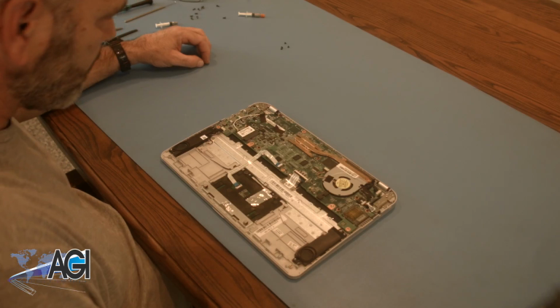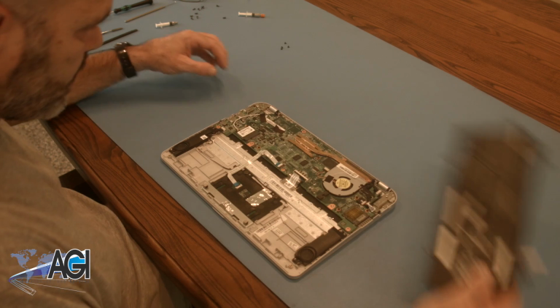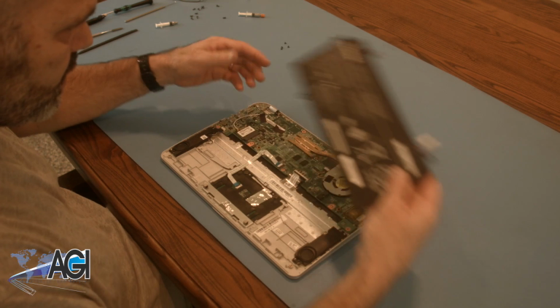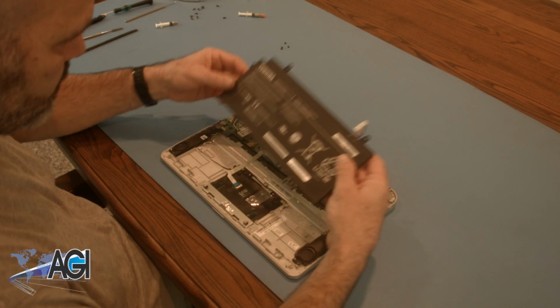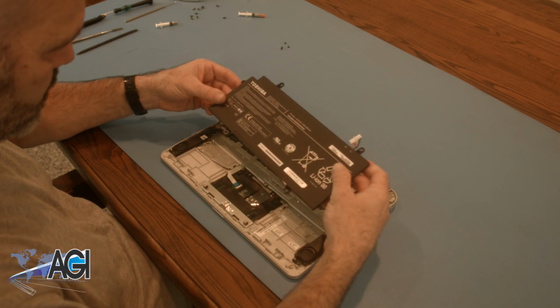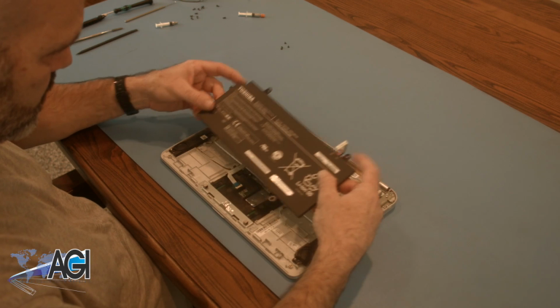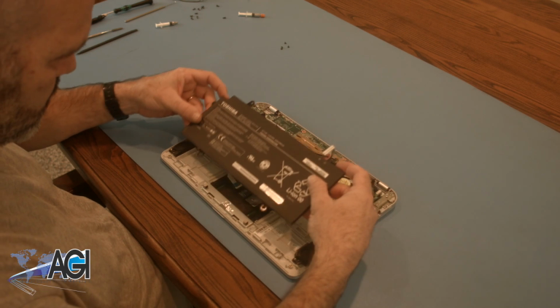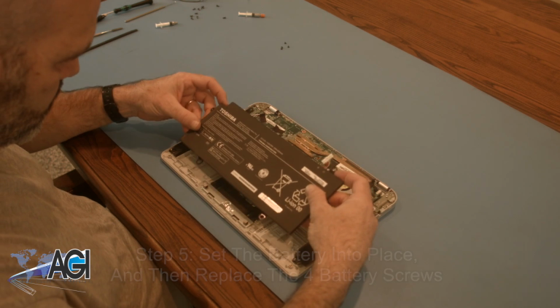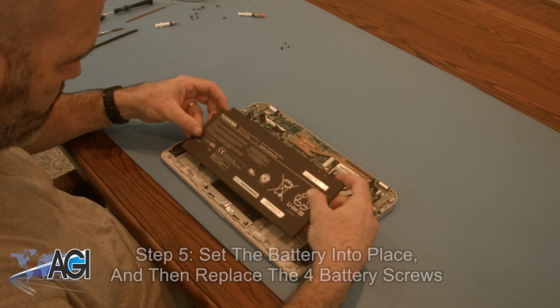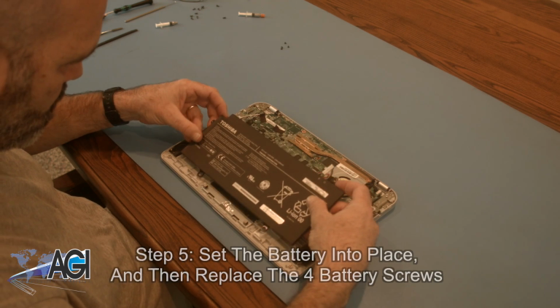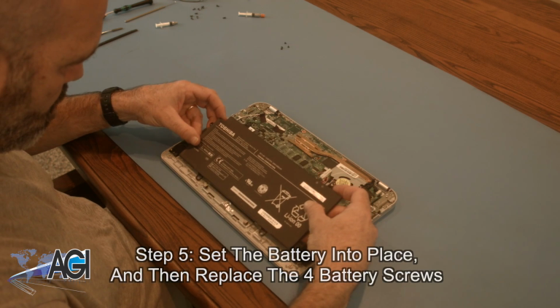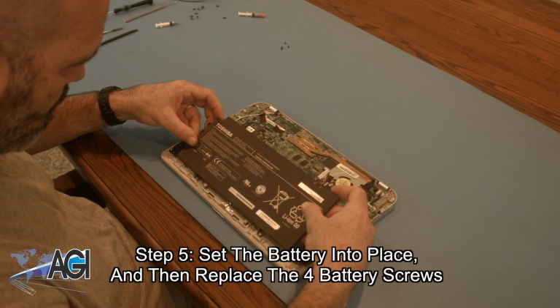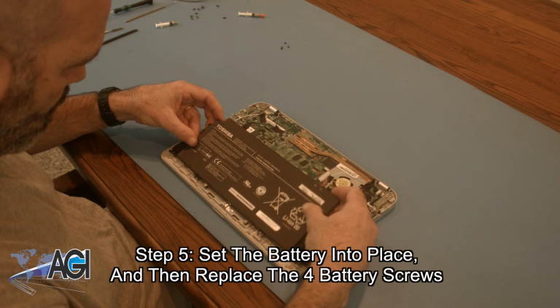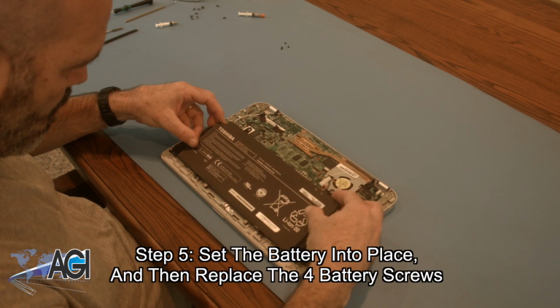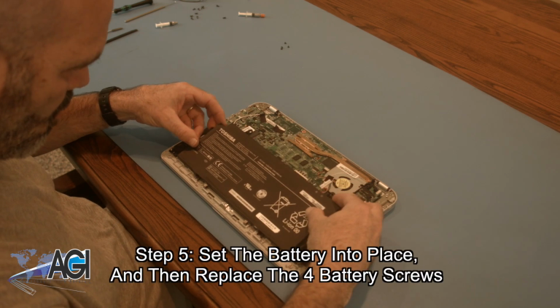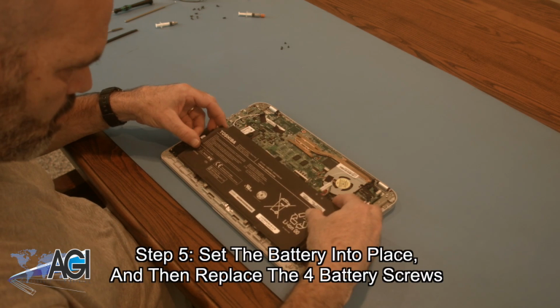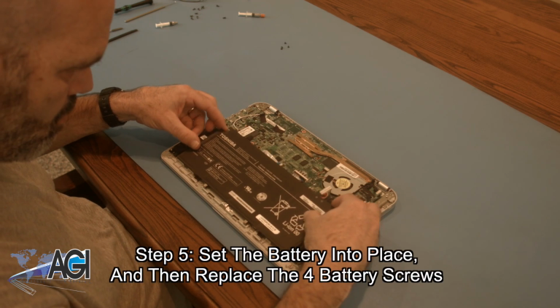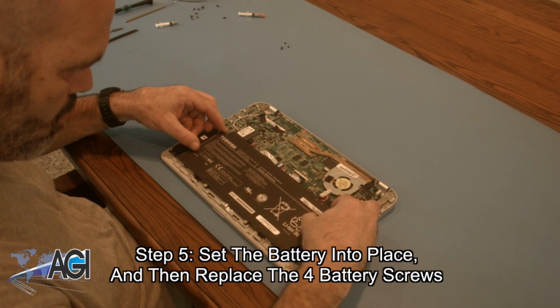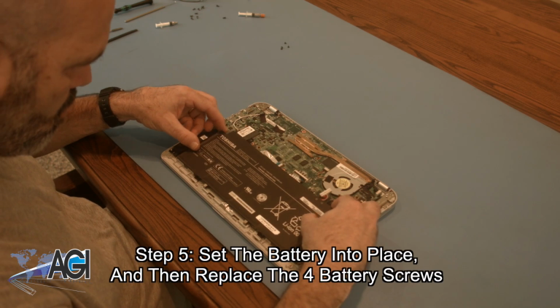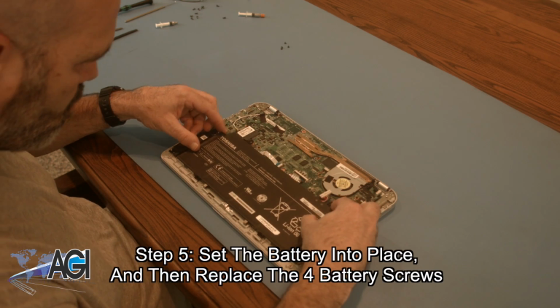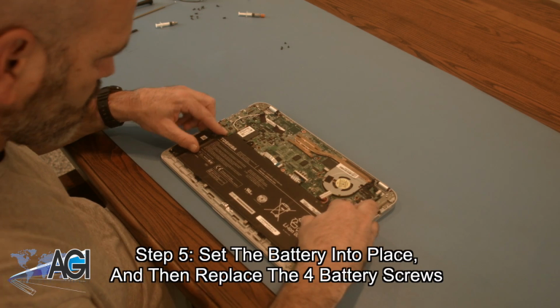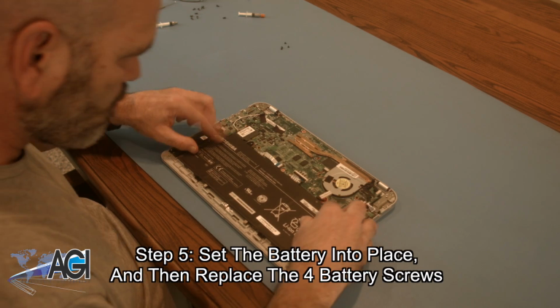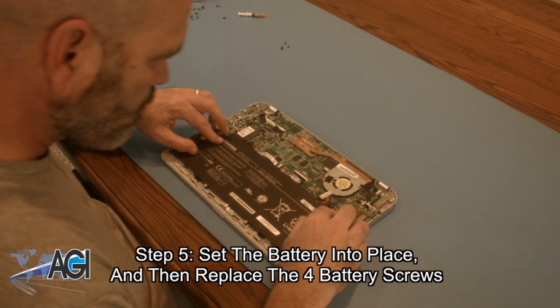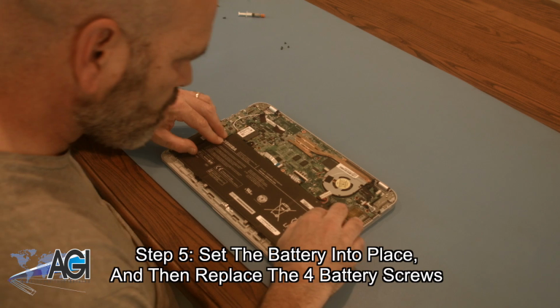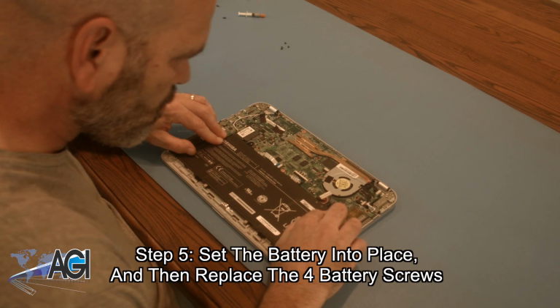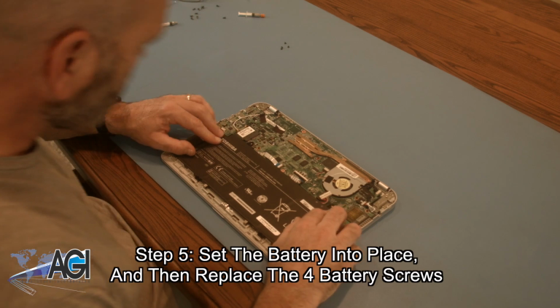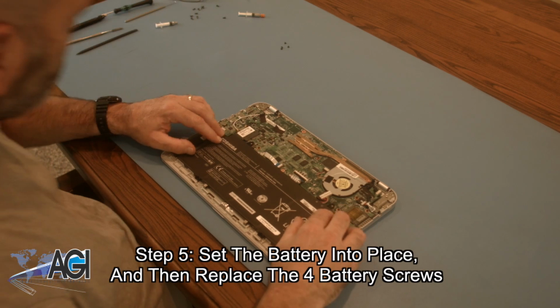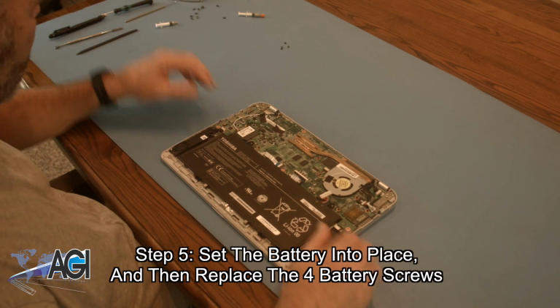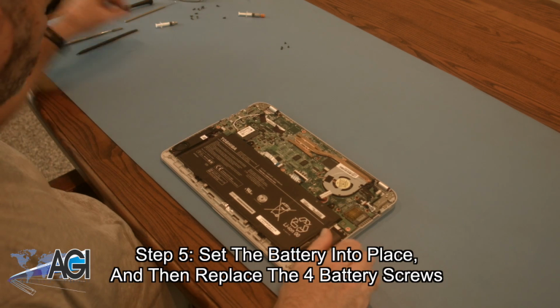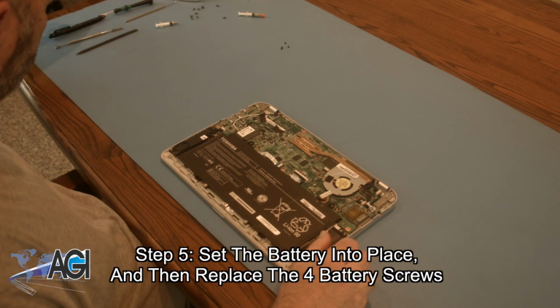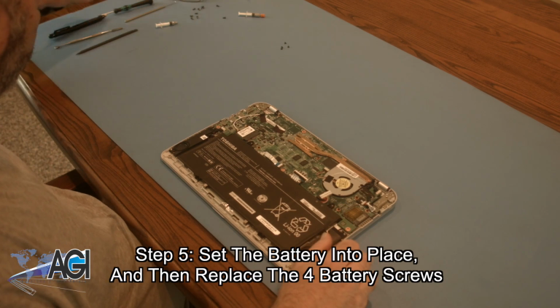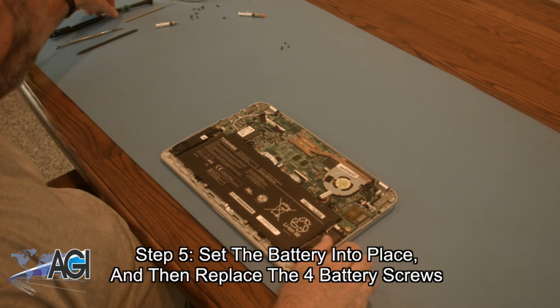The first step in the installation of your replacement battery will be to set it into place and replace the four battery screws.